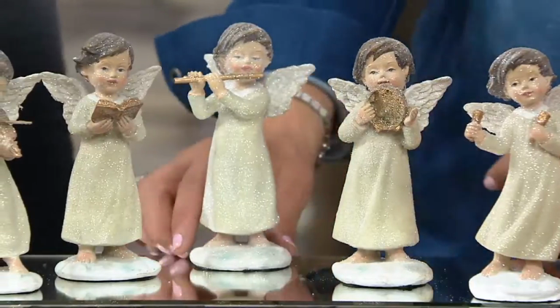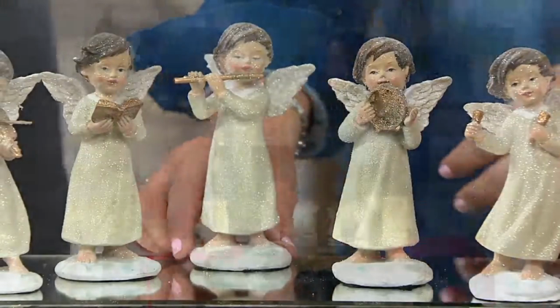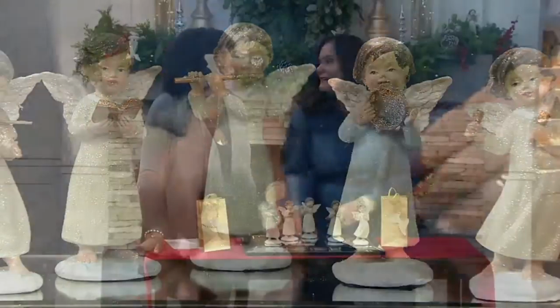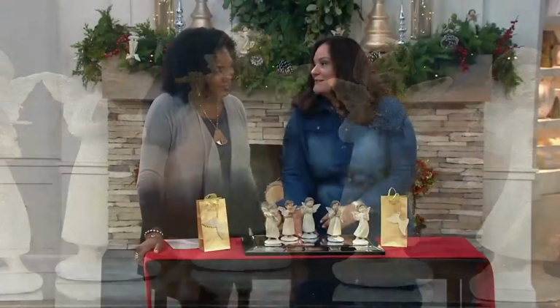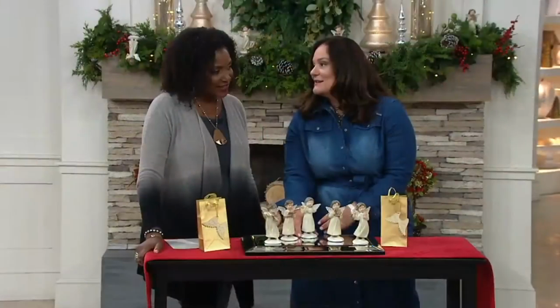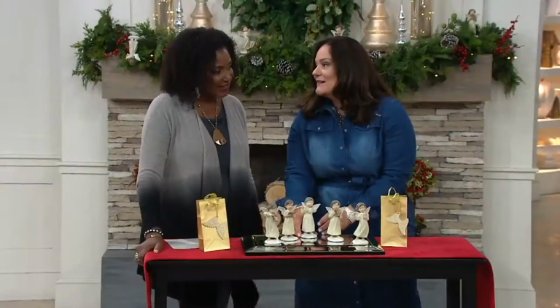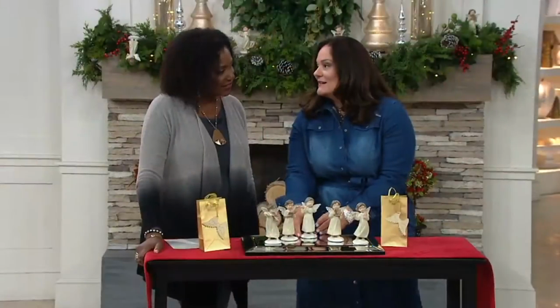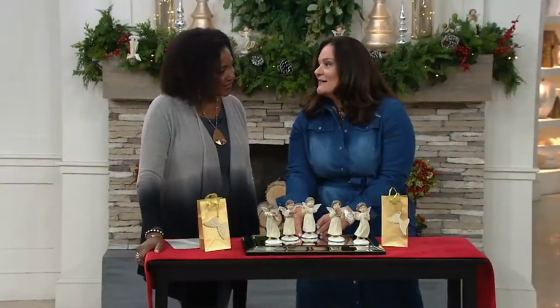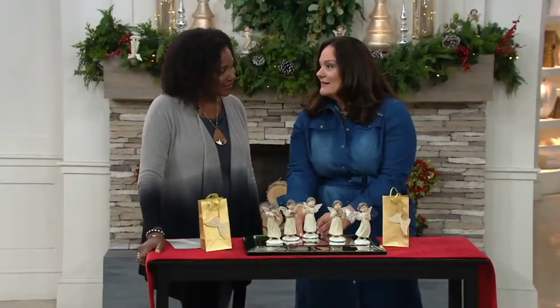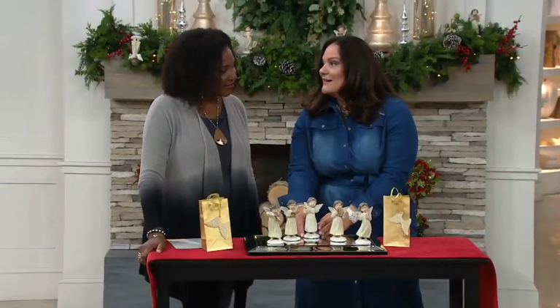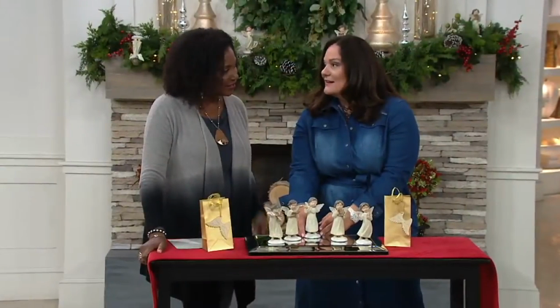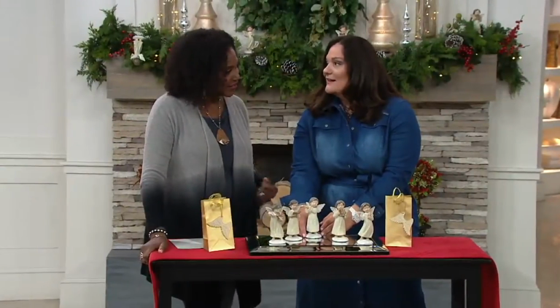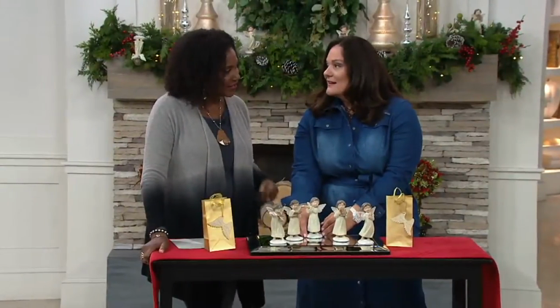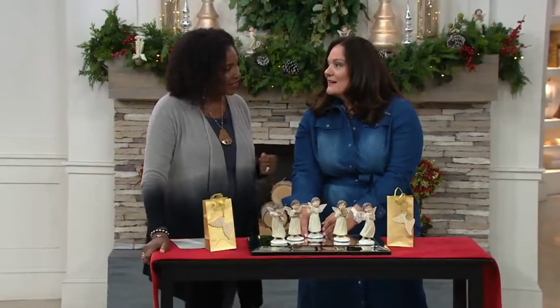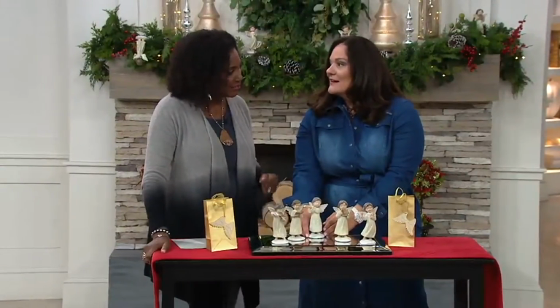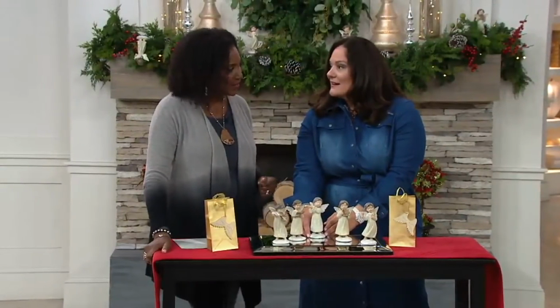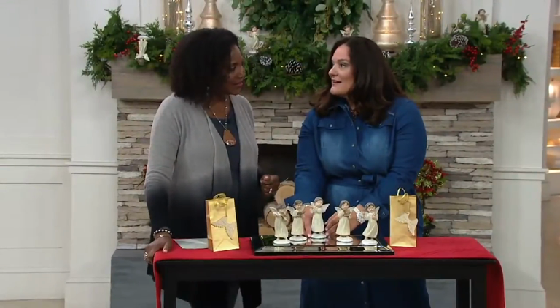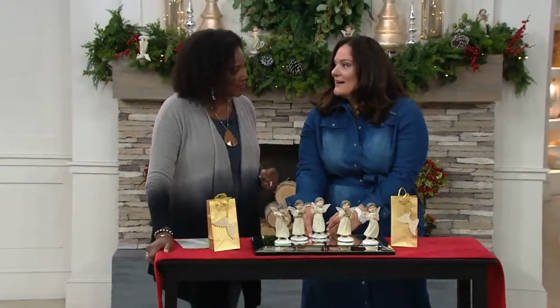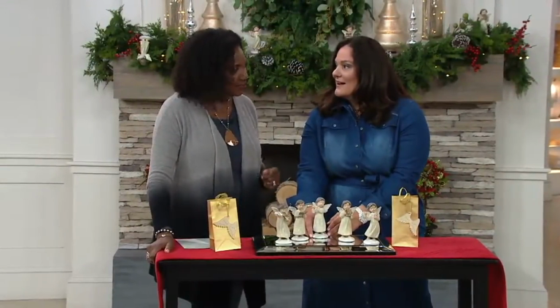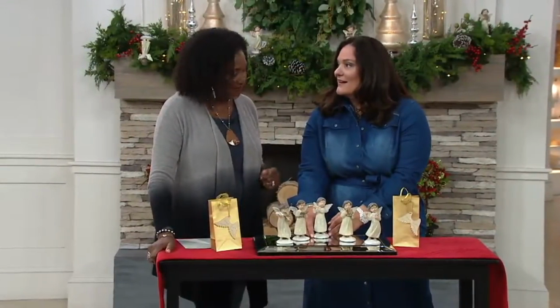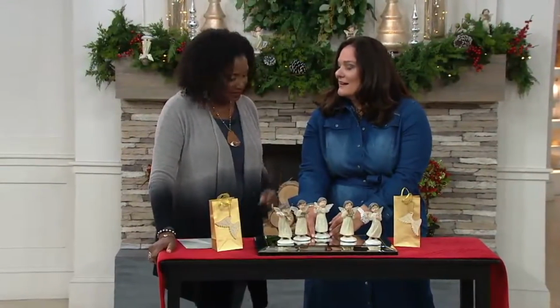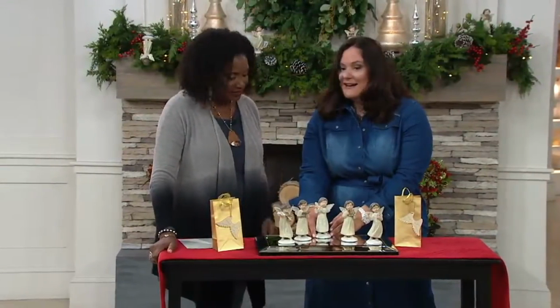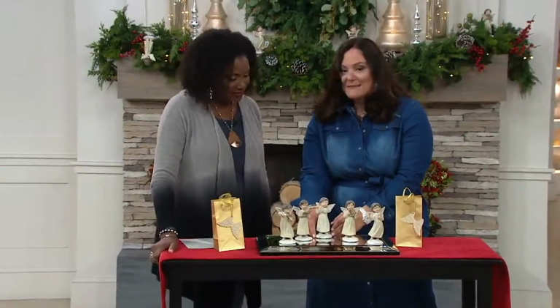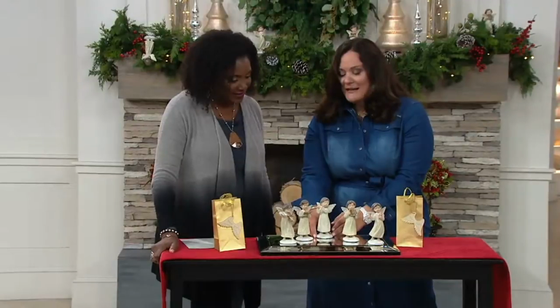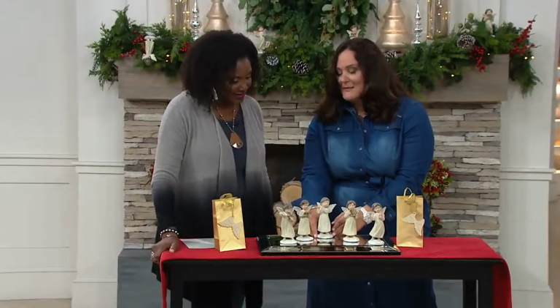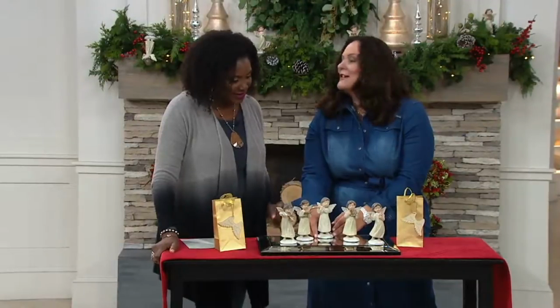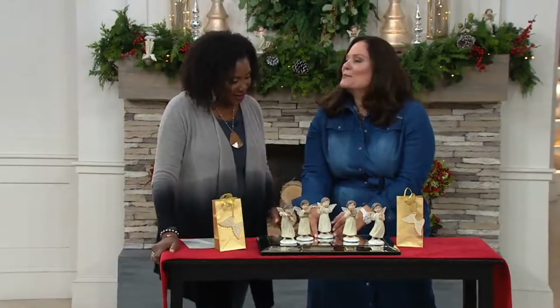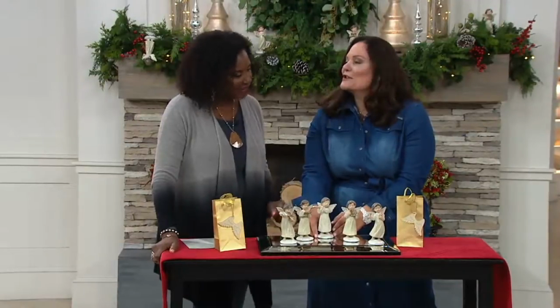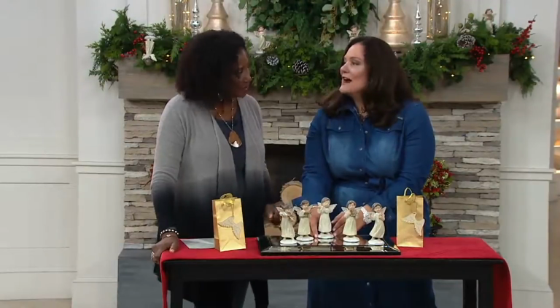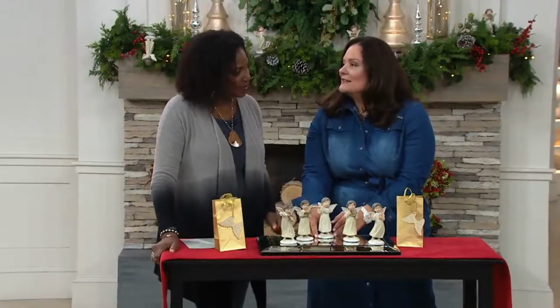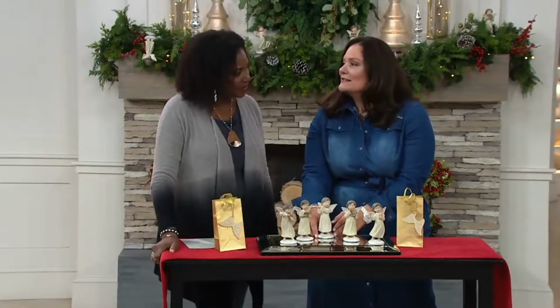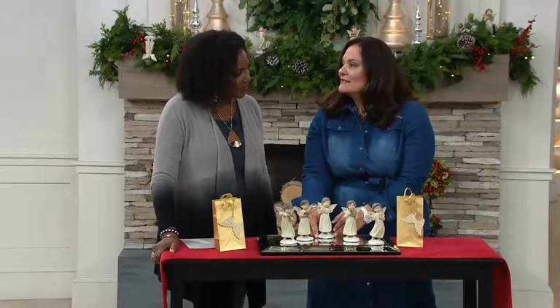The percussion is the heartbeat of the band. You got to keep that steady beat. I'm going to give myself more credit — it's the heart and soul of it.